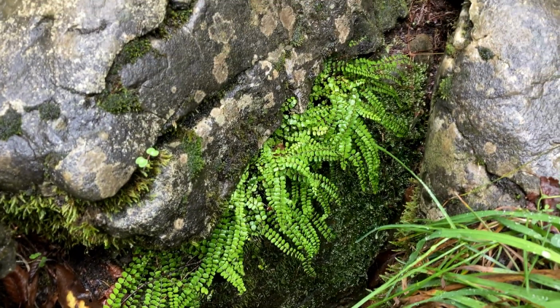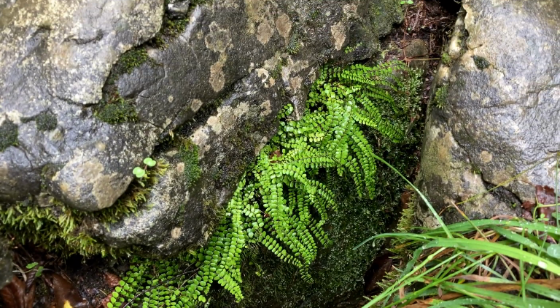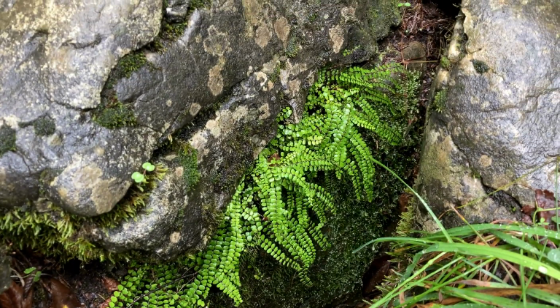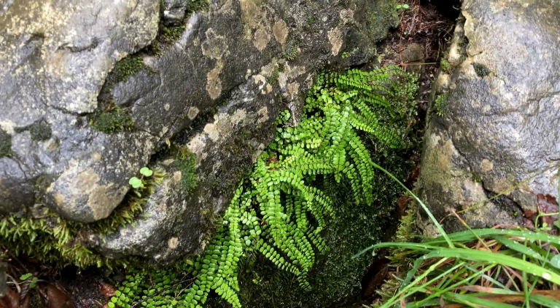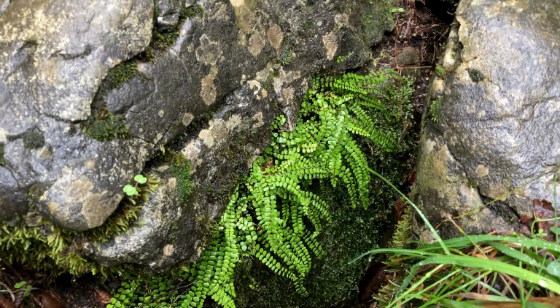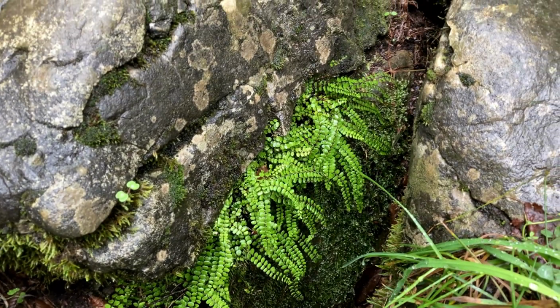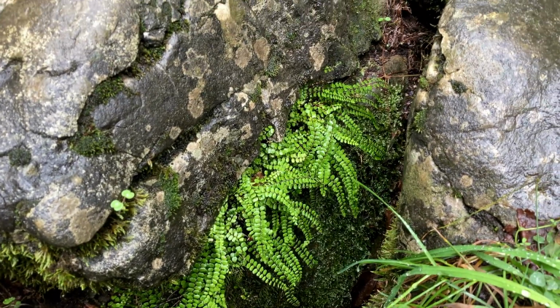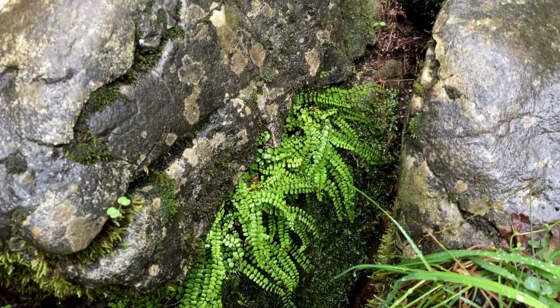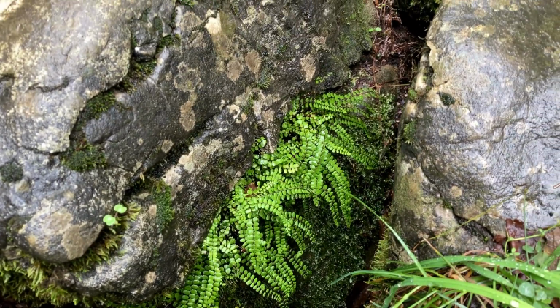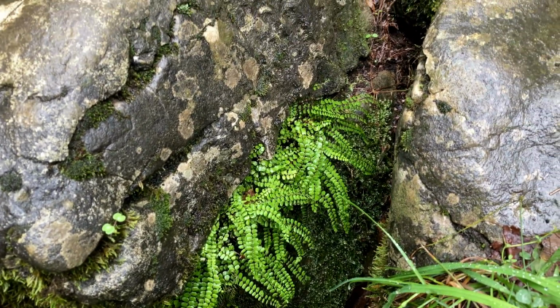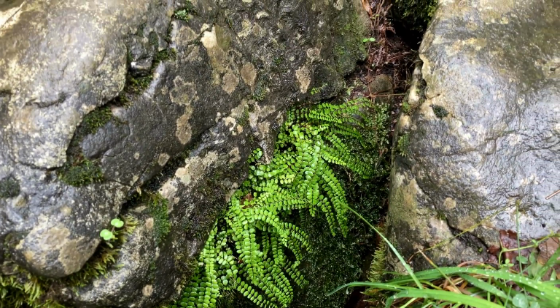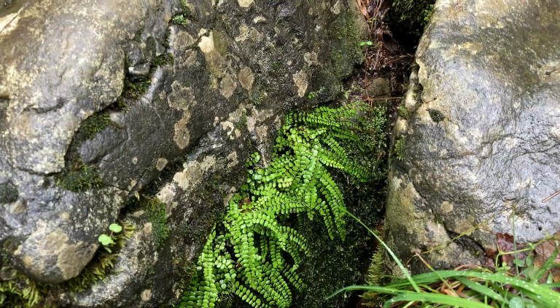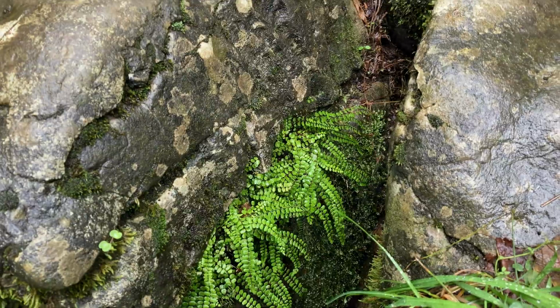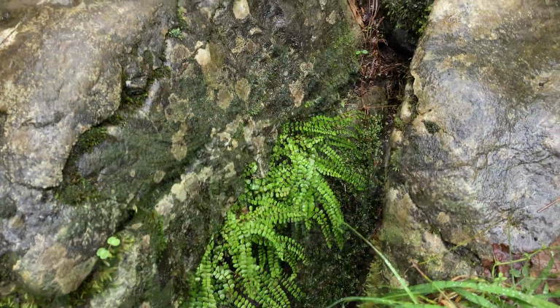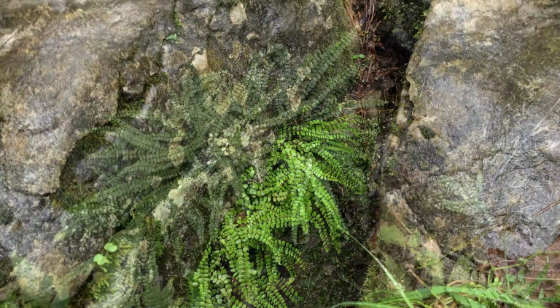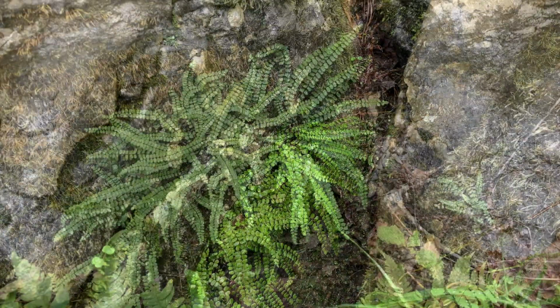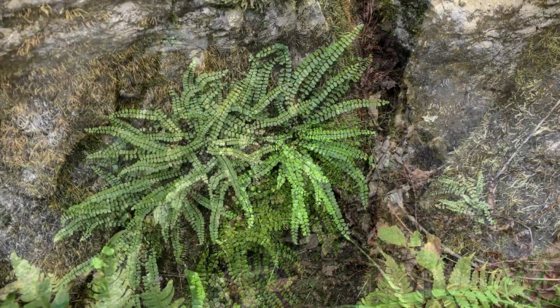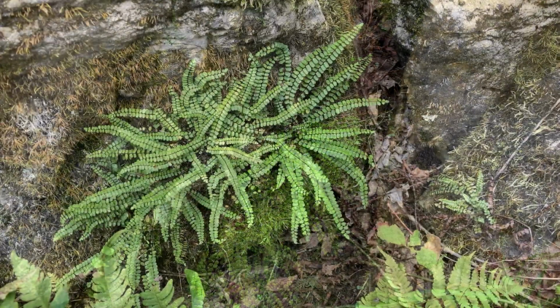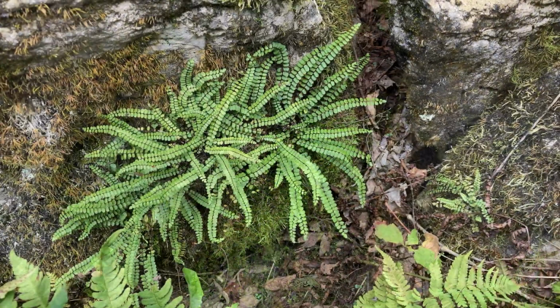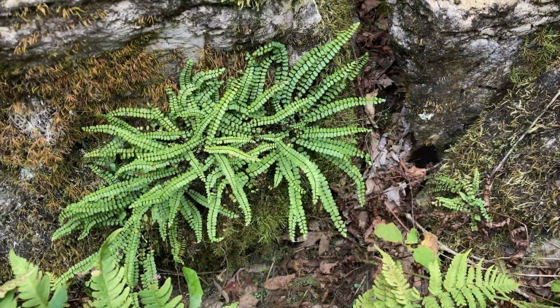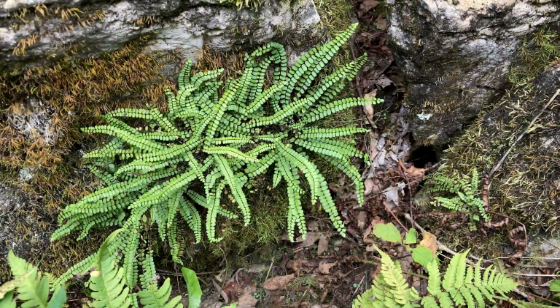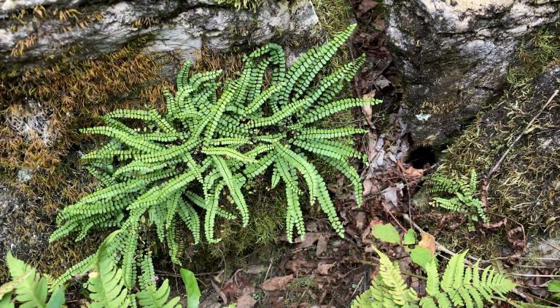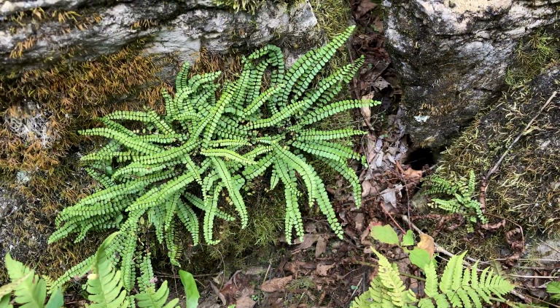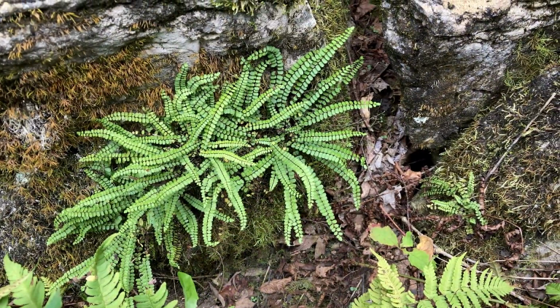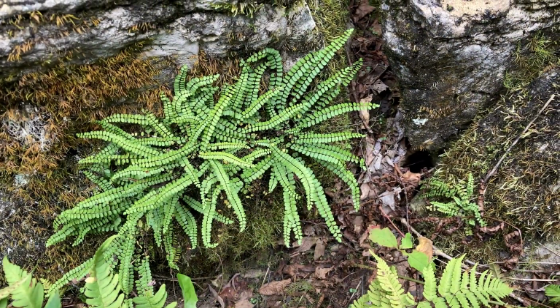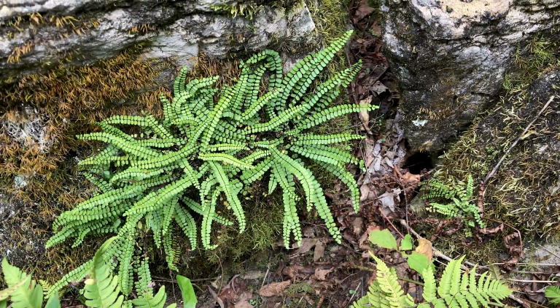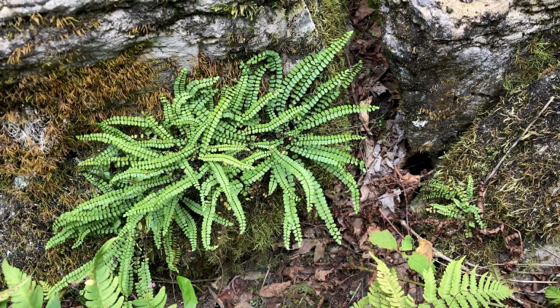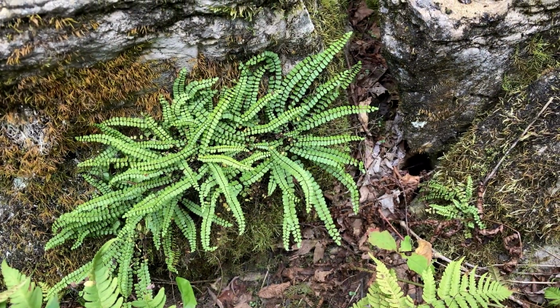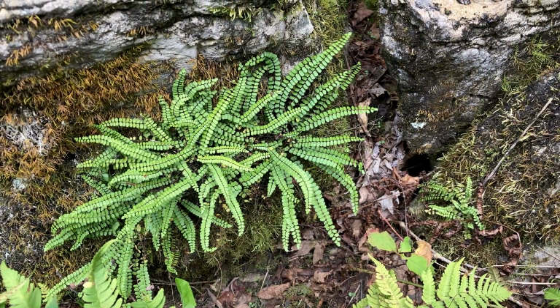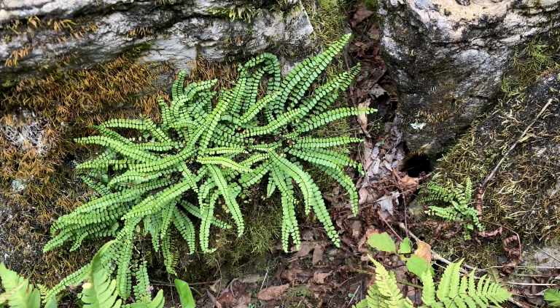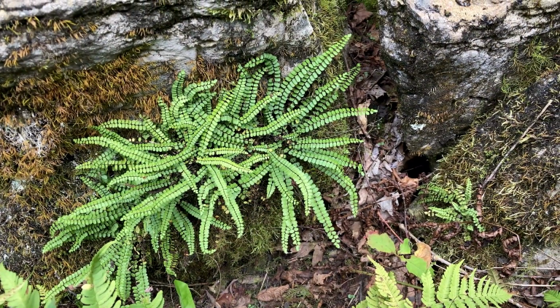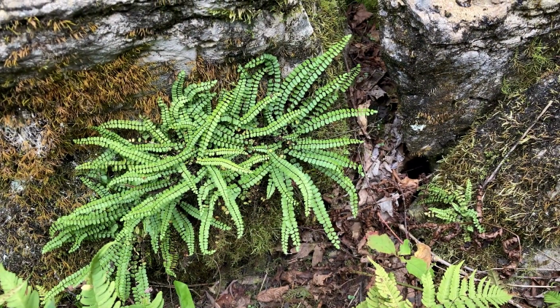Here it thrives below ground level. Let's zoom in on that pretty narrow frond and look at its parts.